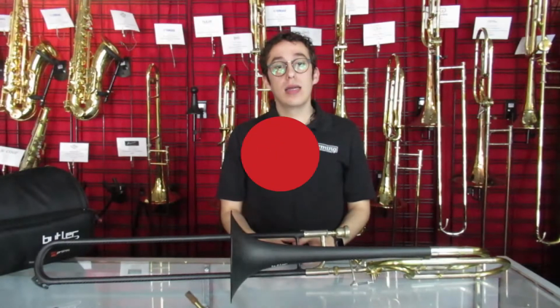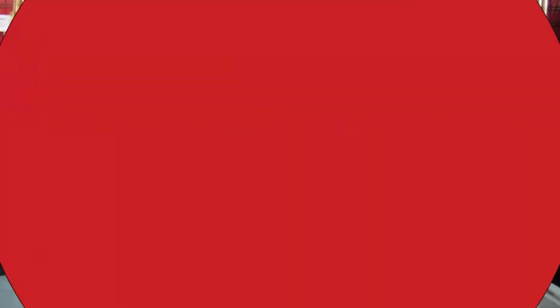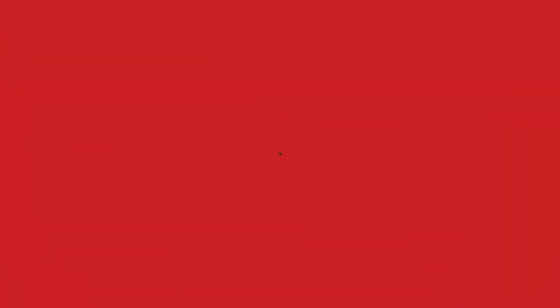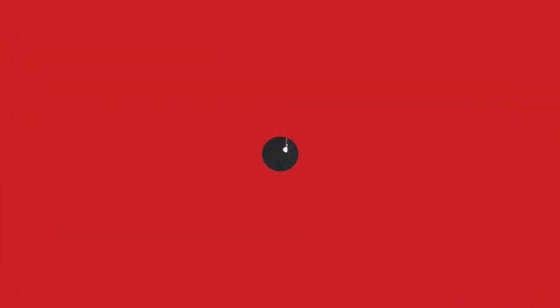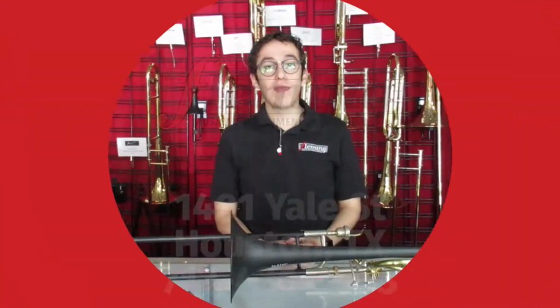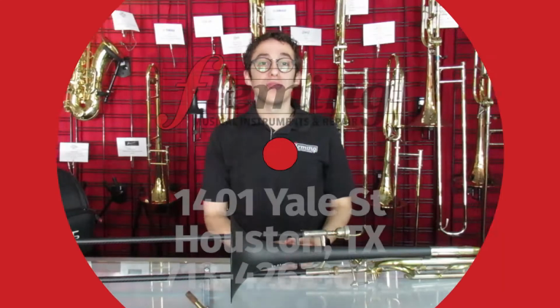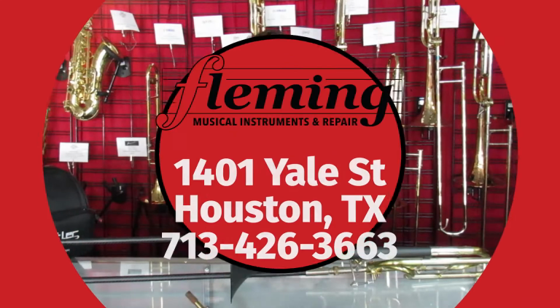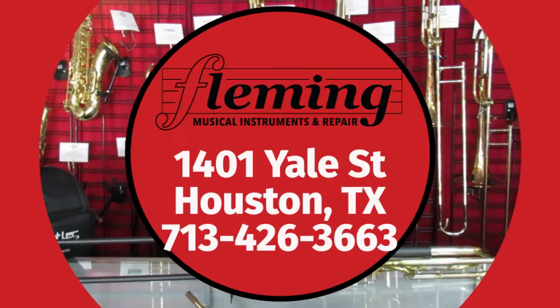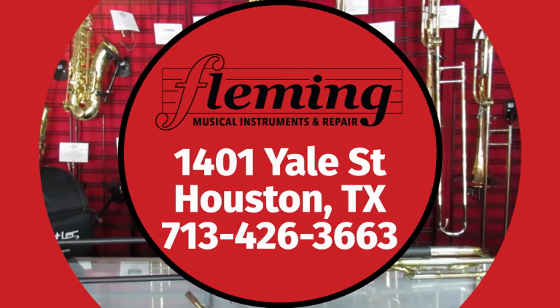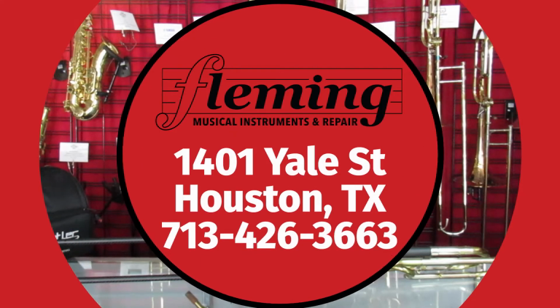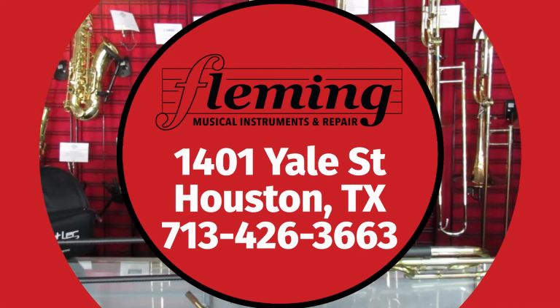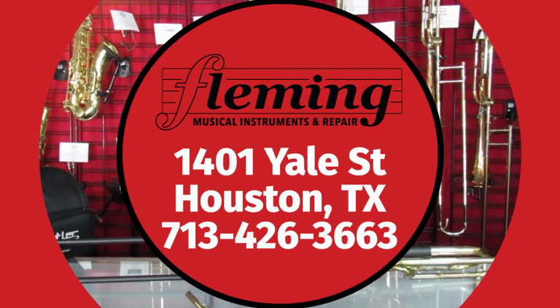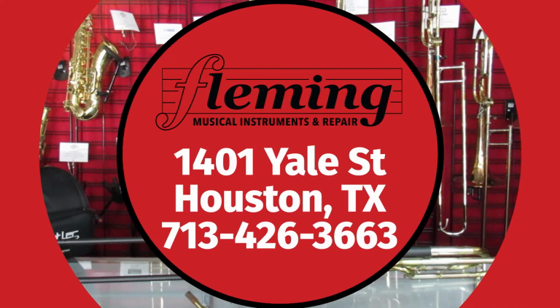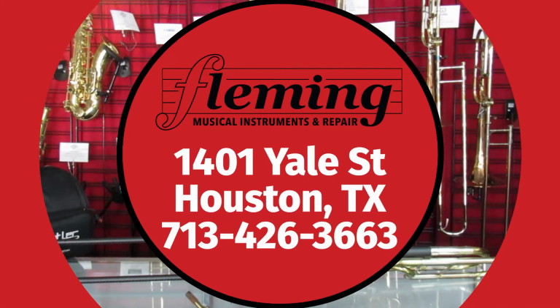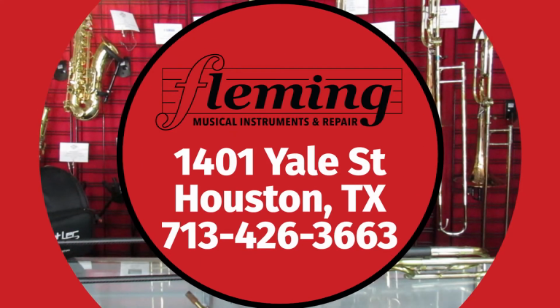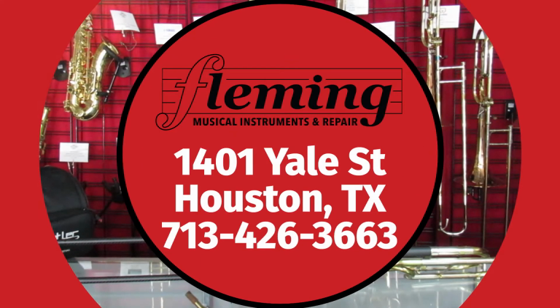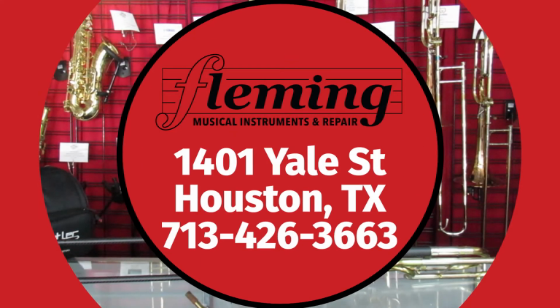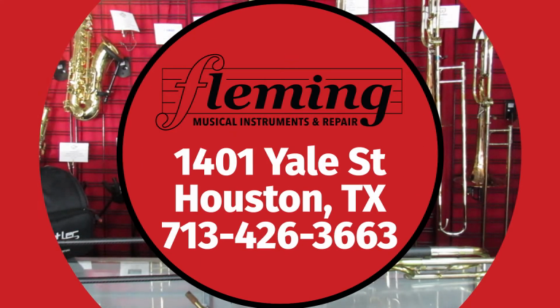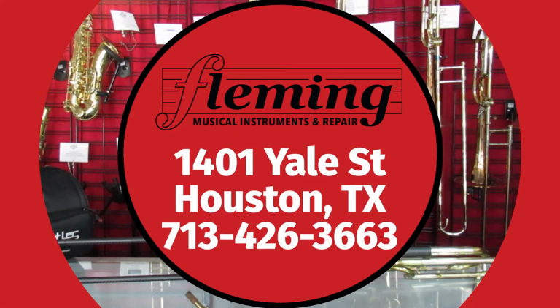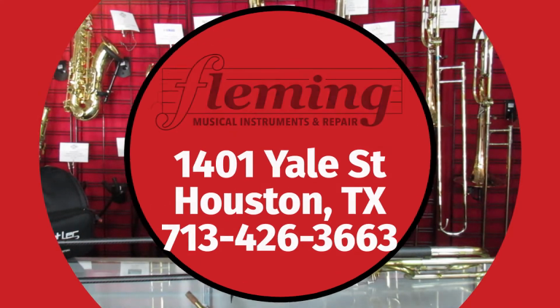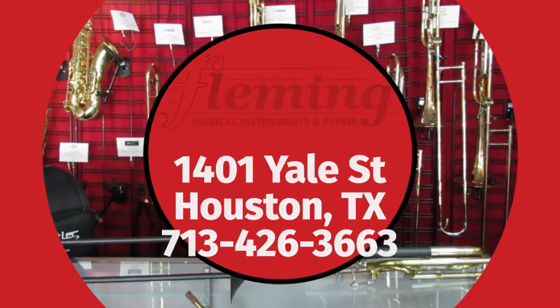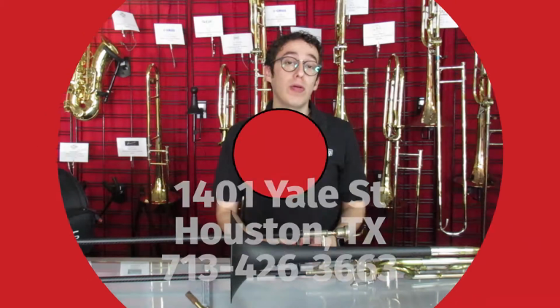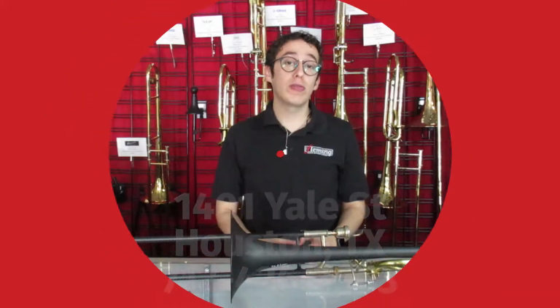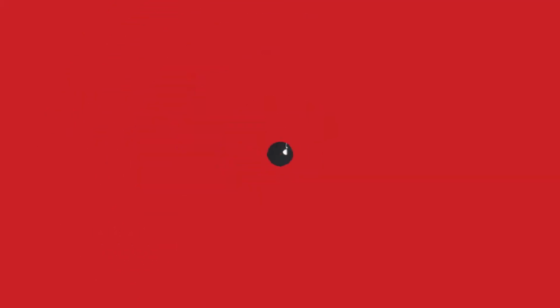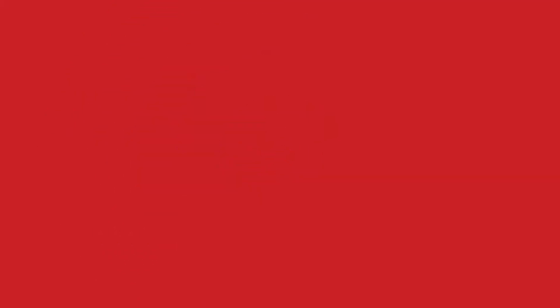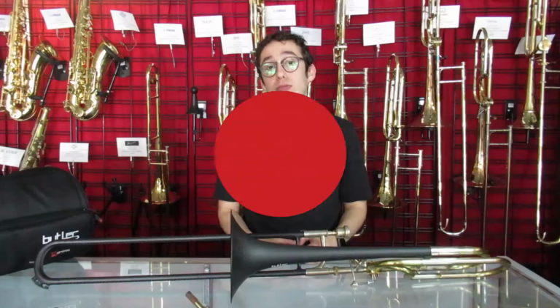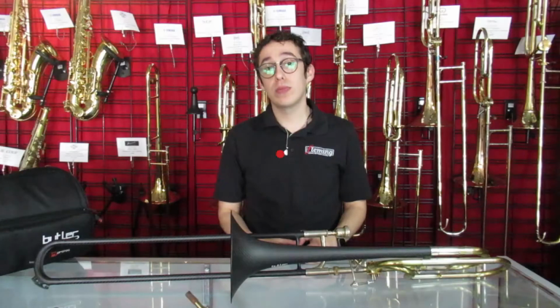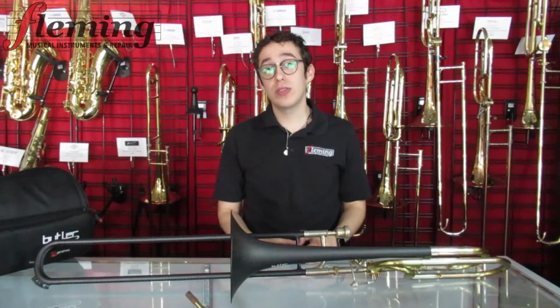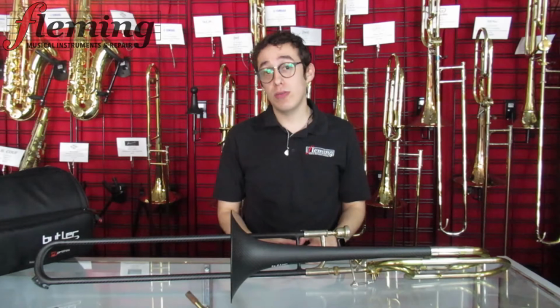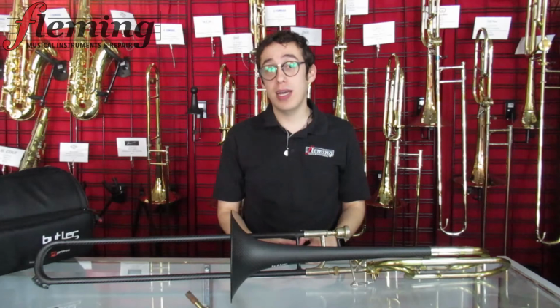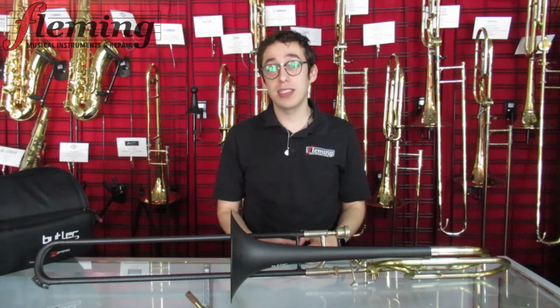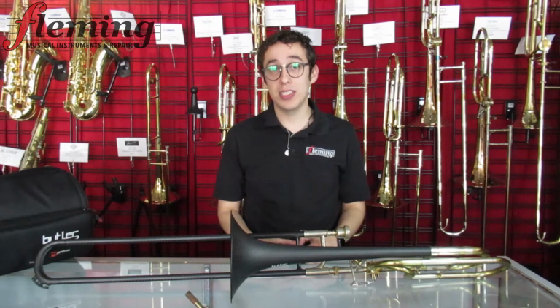Hi there, Elvis with Fleming Musical Instruments in New Care. Today we're announcing our partnership with Butler Trombones from Dallas, Texas.